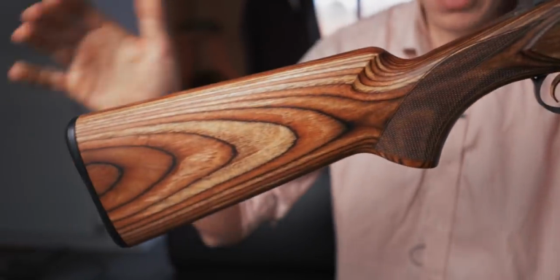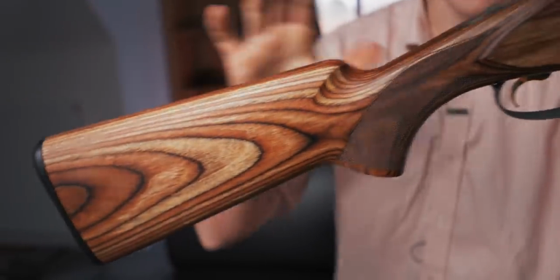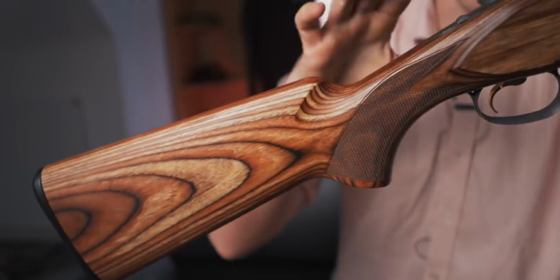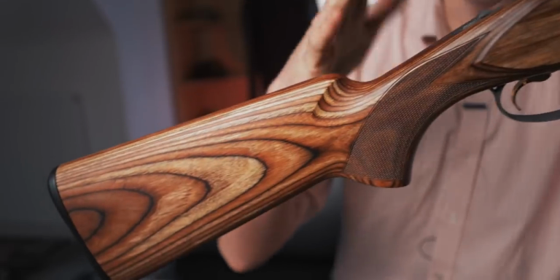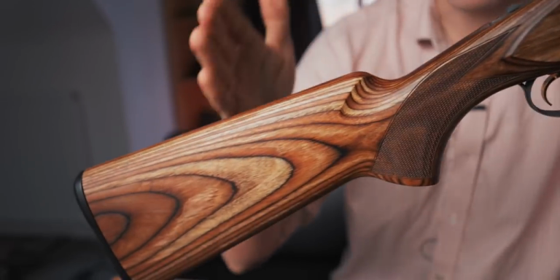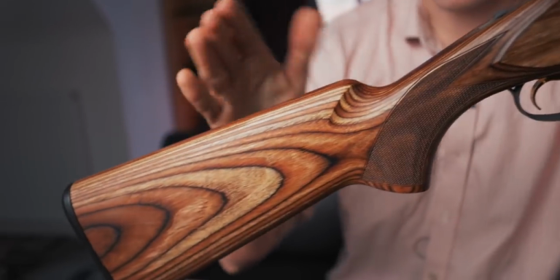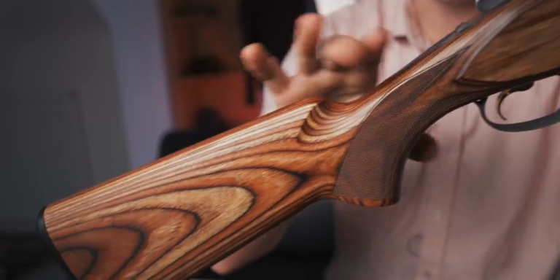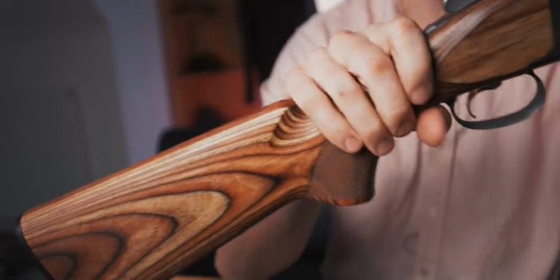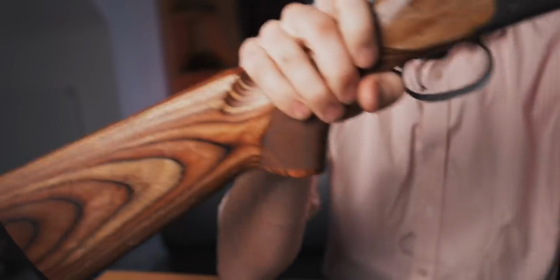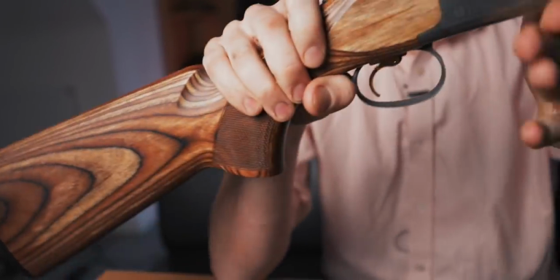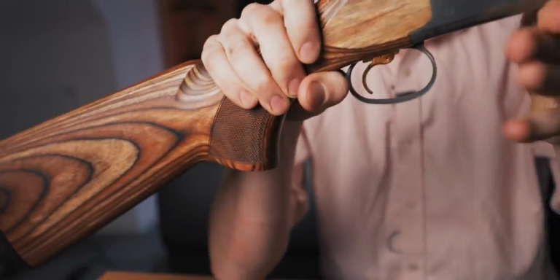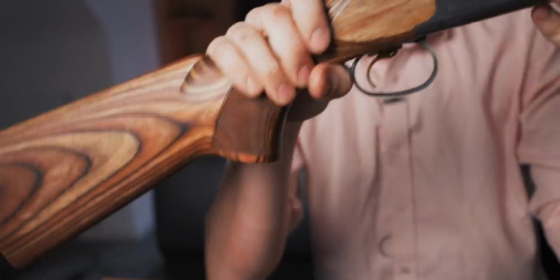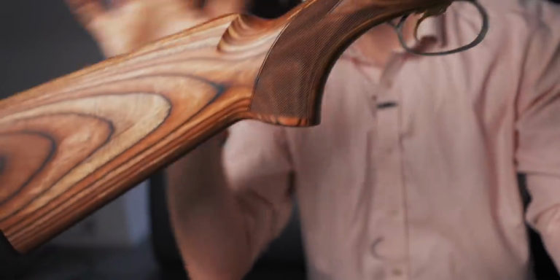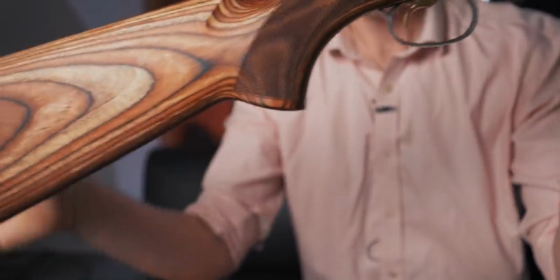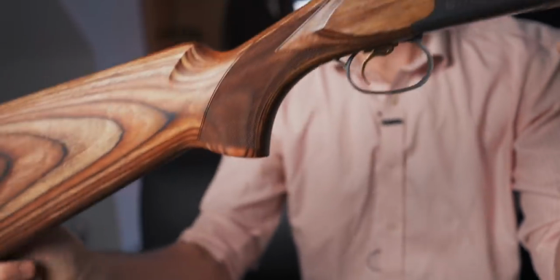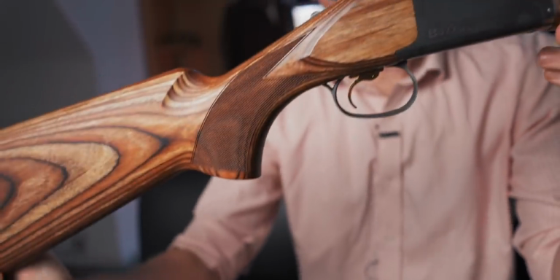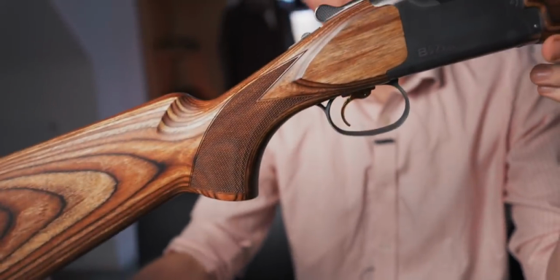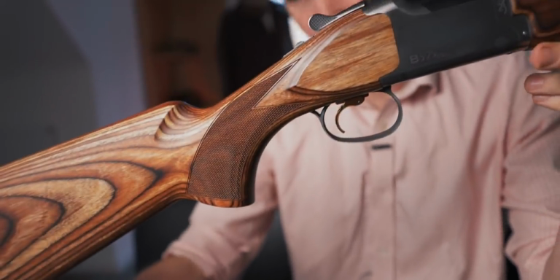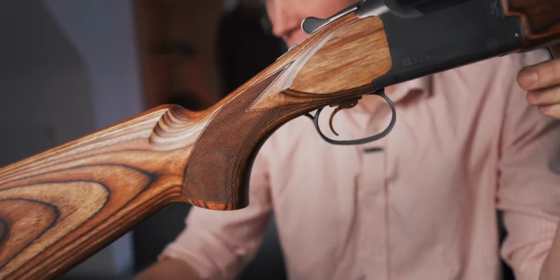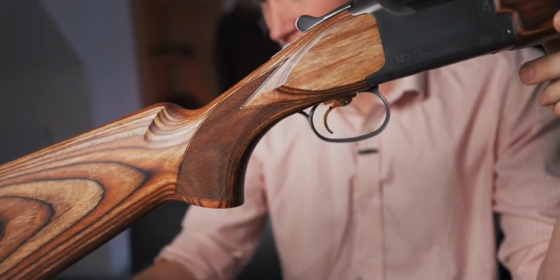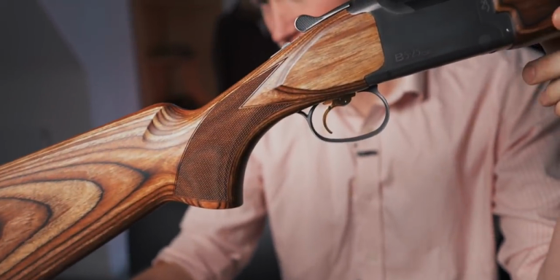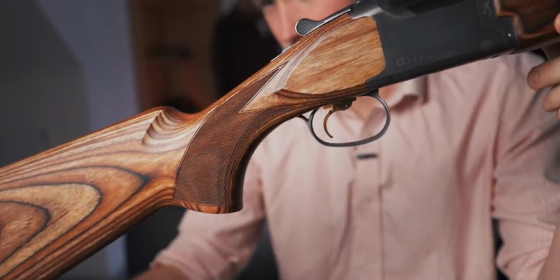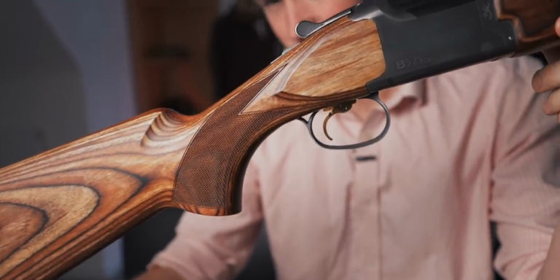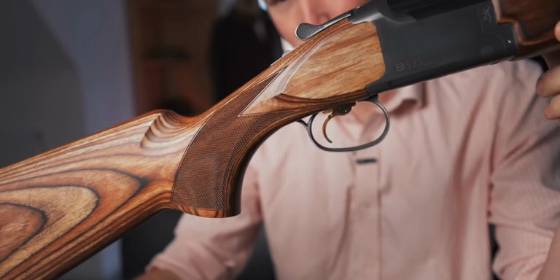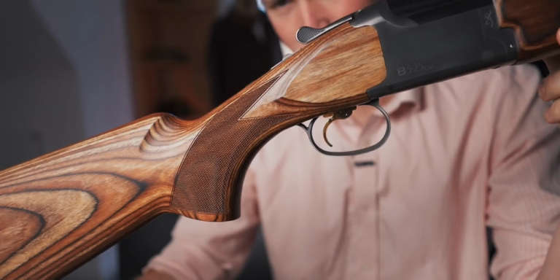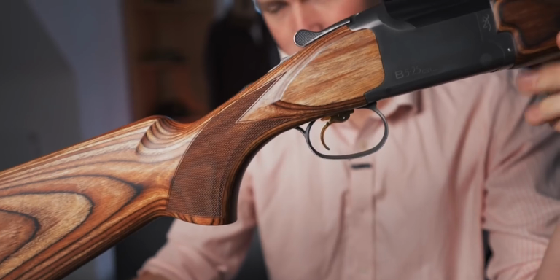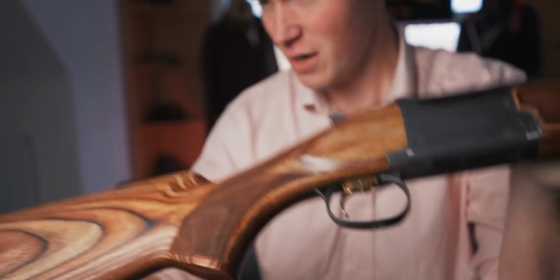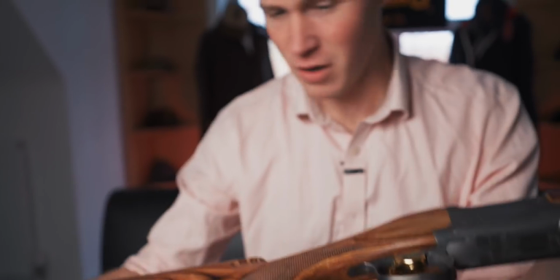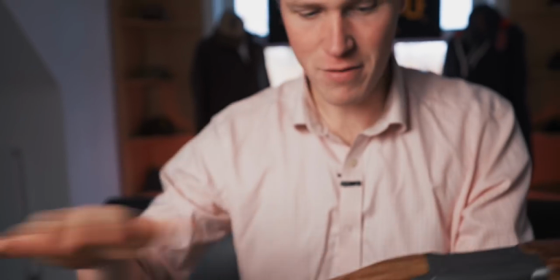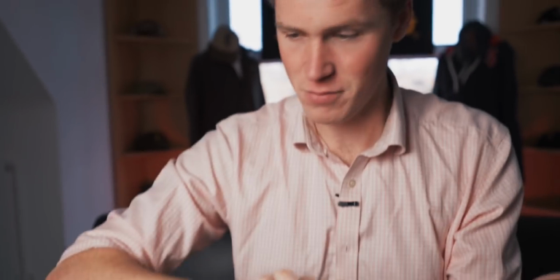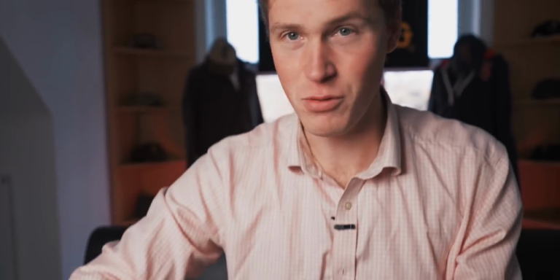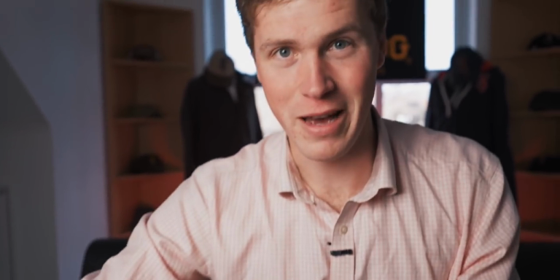The extra weight, a bit like the sporter, makes it better balanced. And all in all, it's pretty good. So let's look over and see what you get.